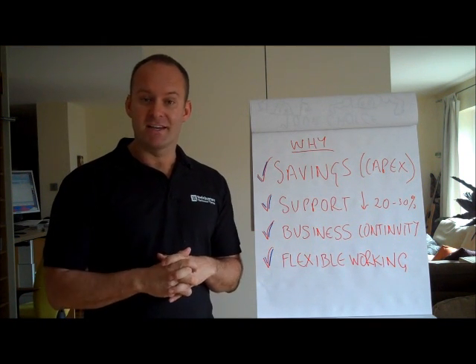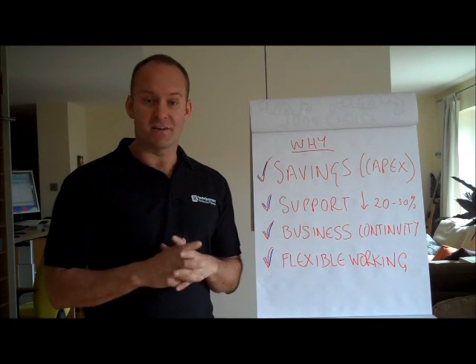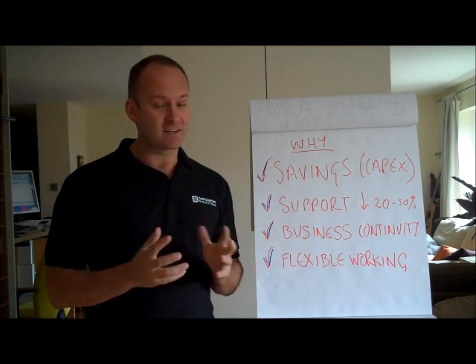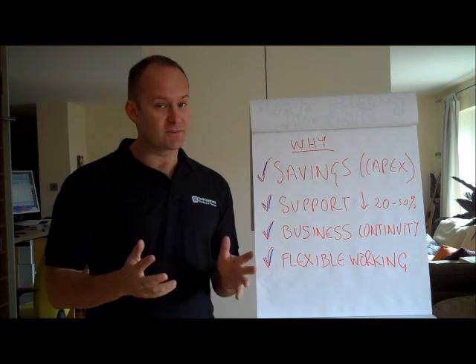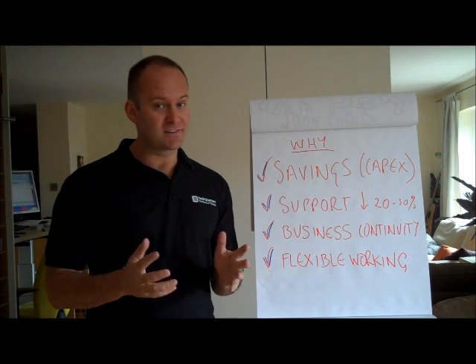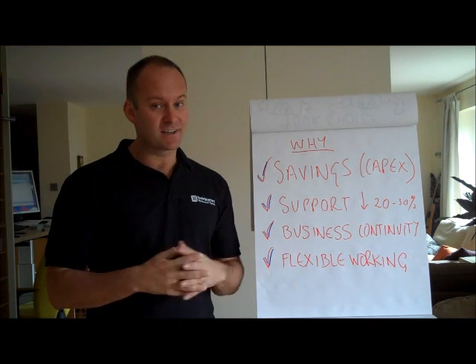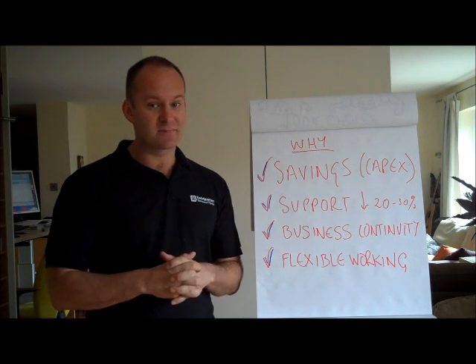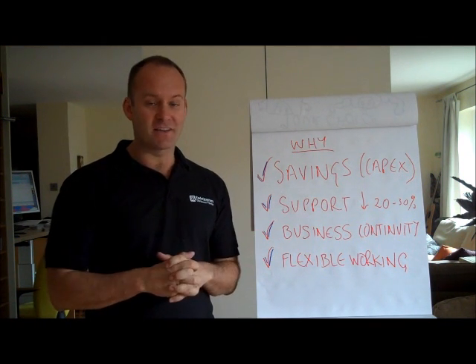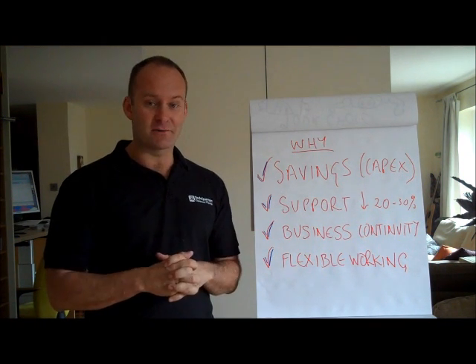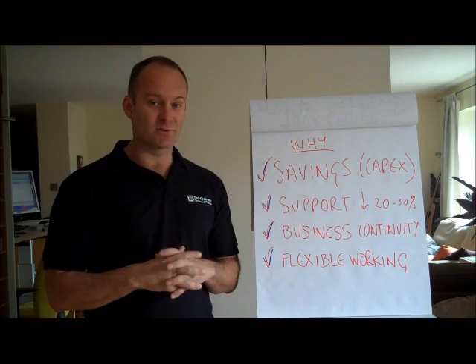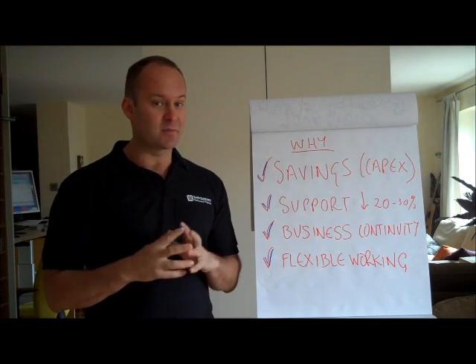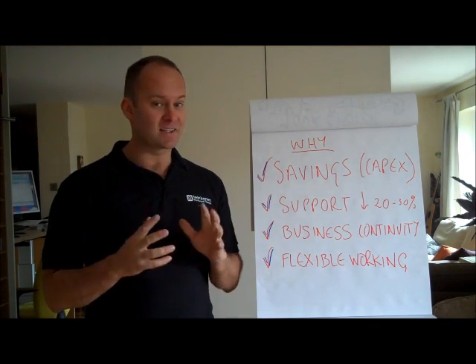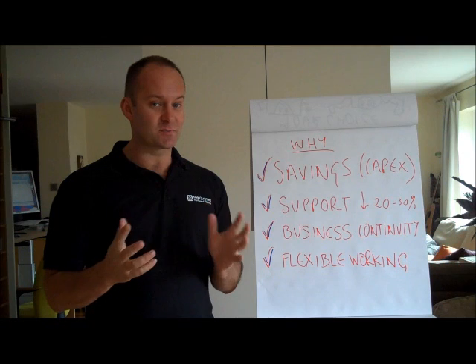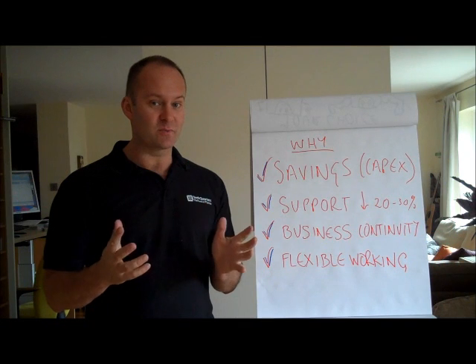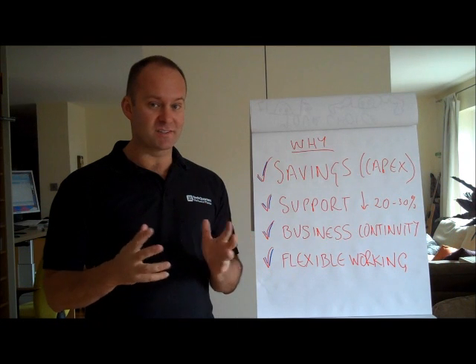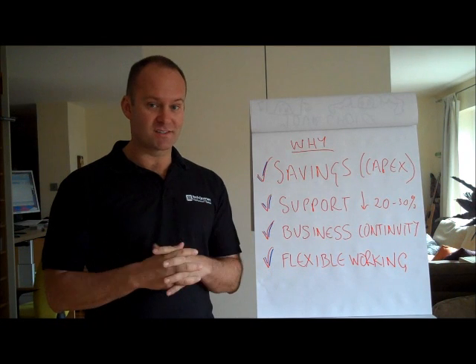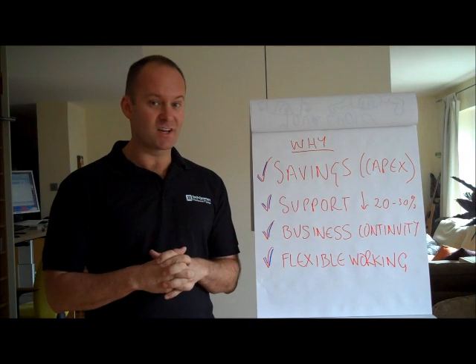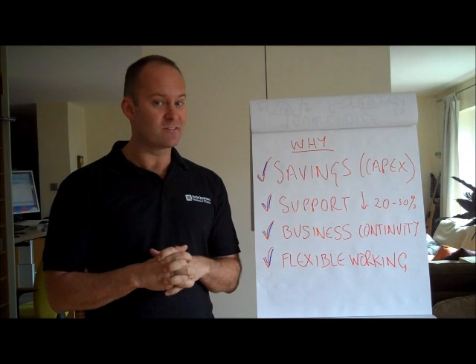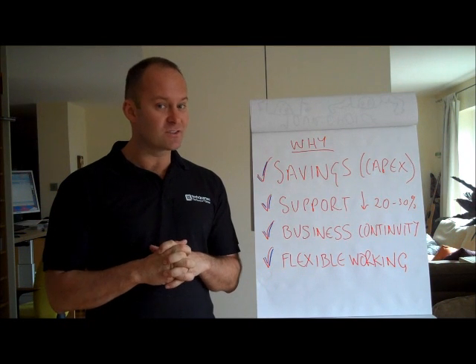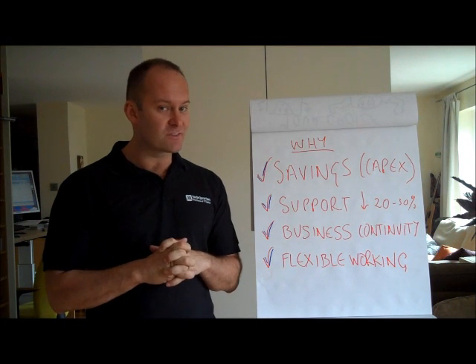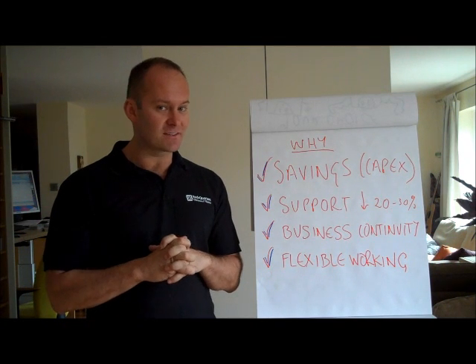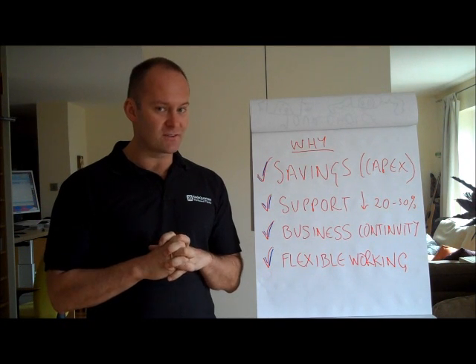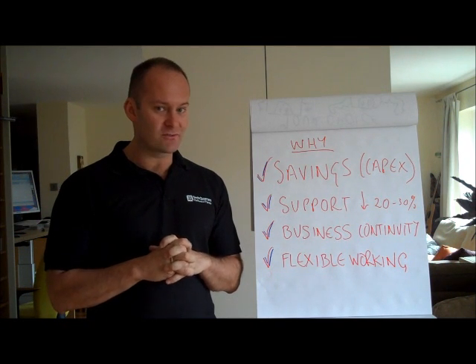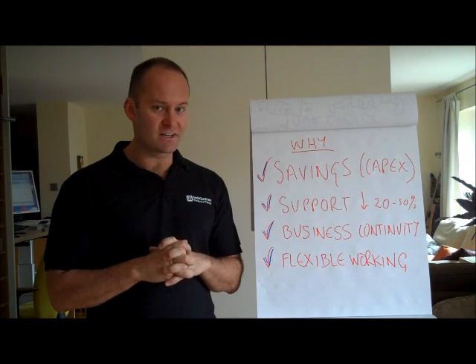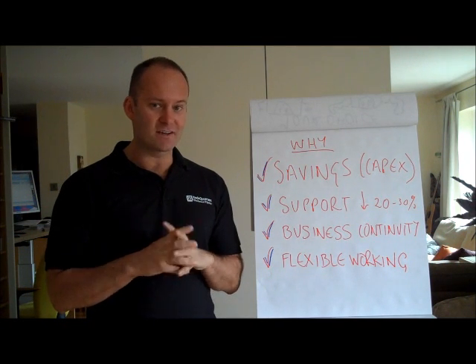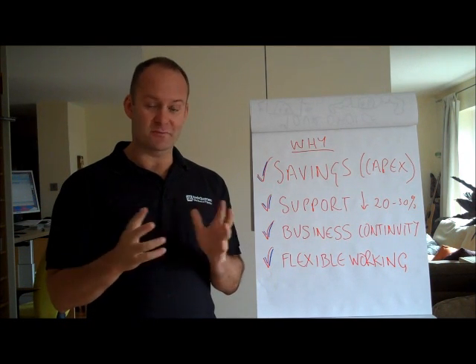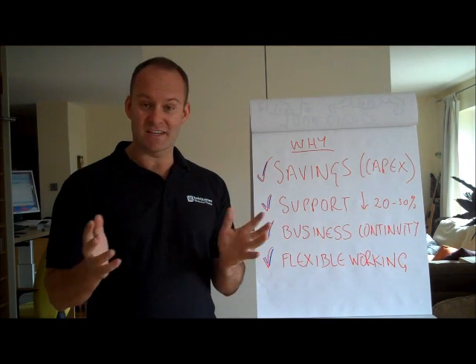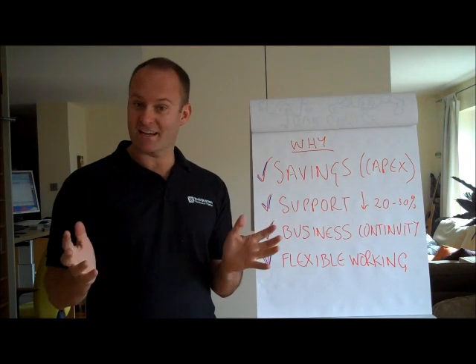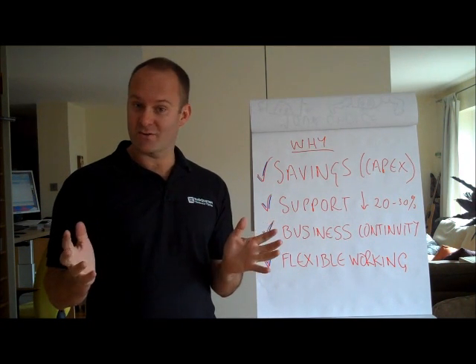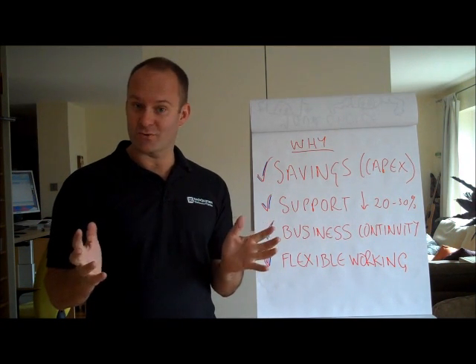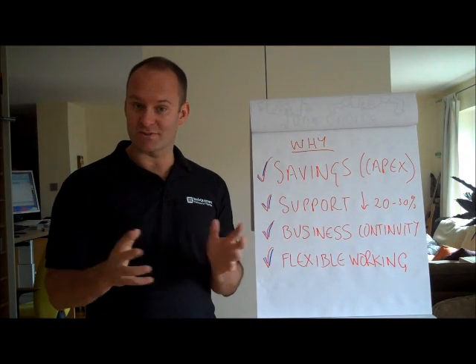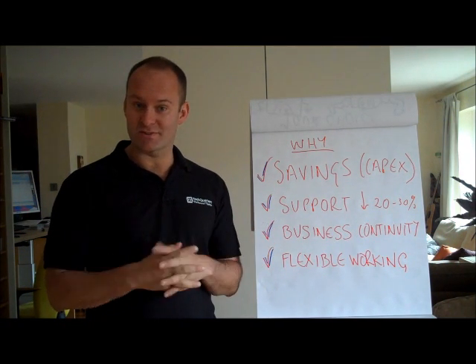So thanks for listening. That was all about Small Business Server 2003 from Tech Quarters.